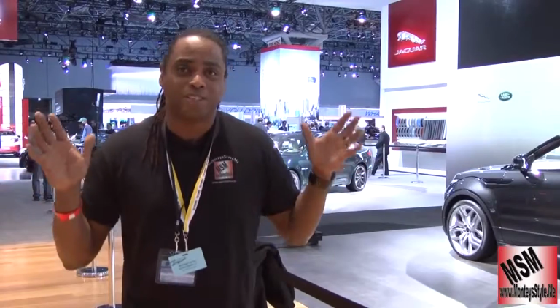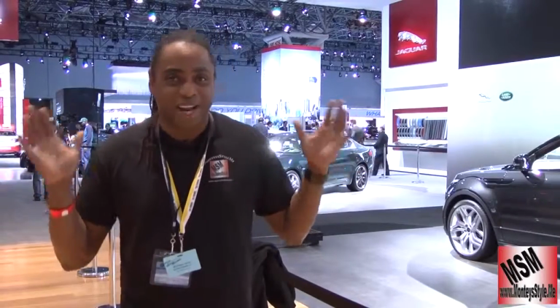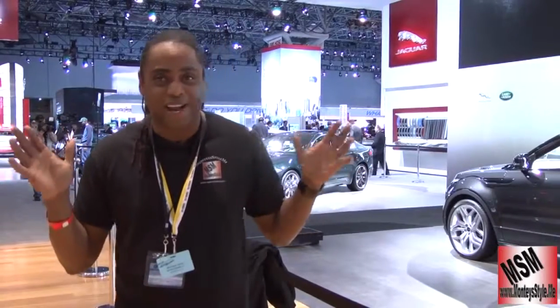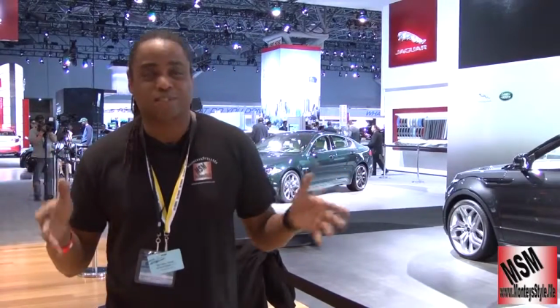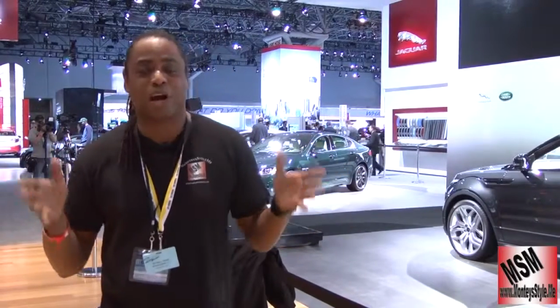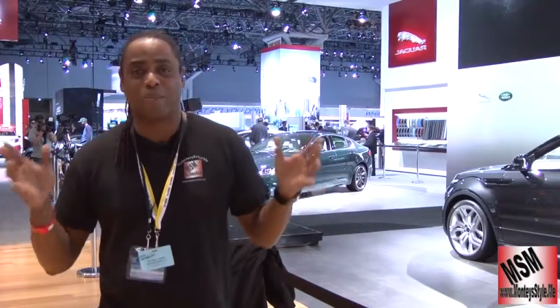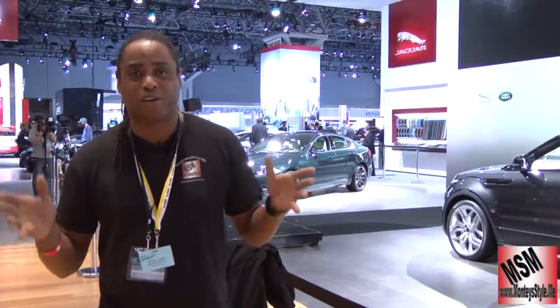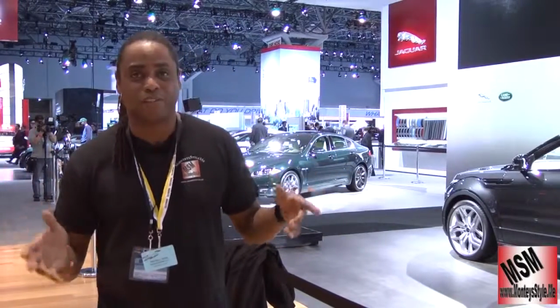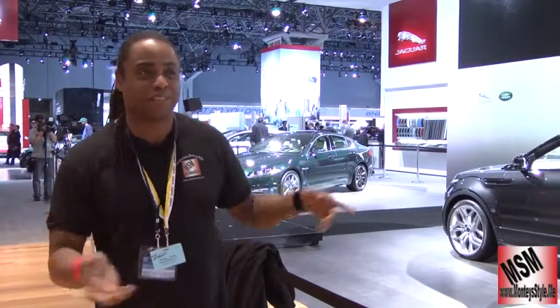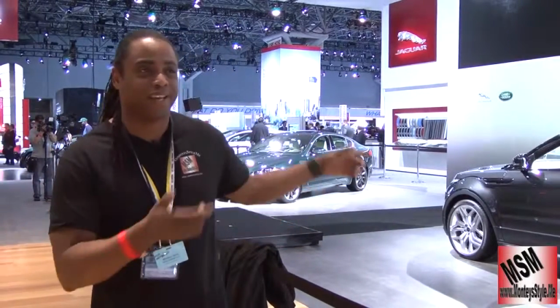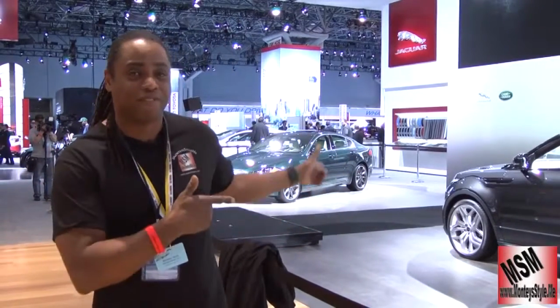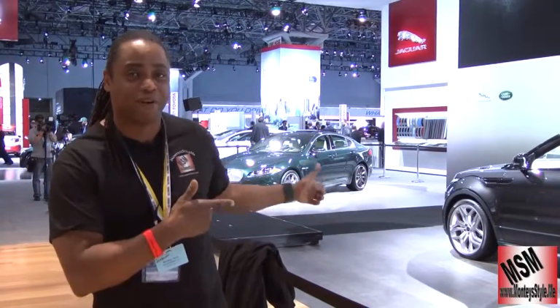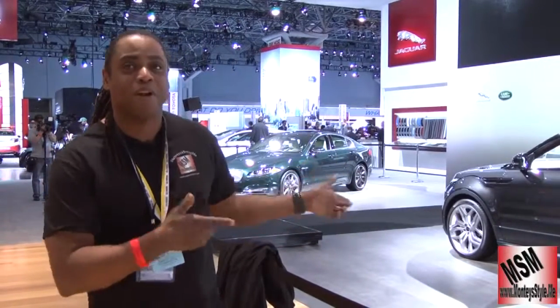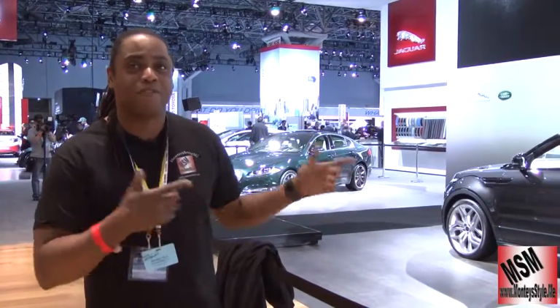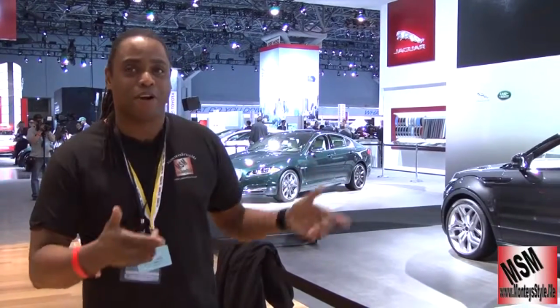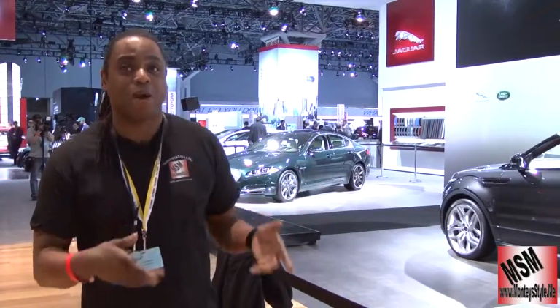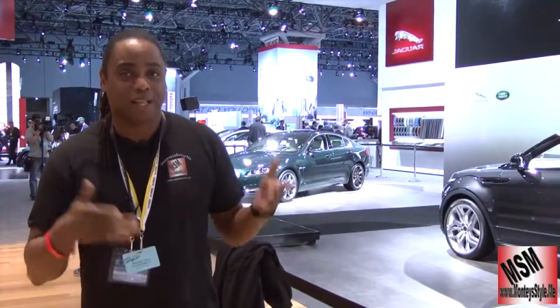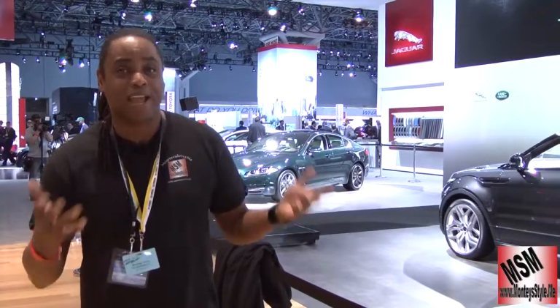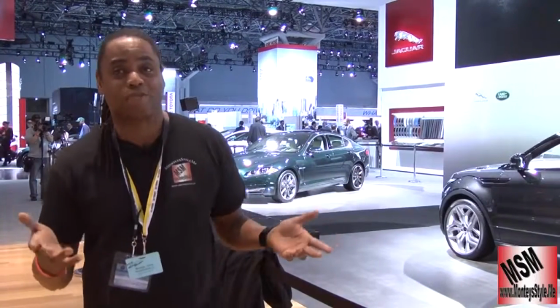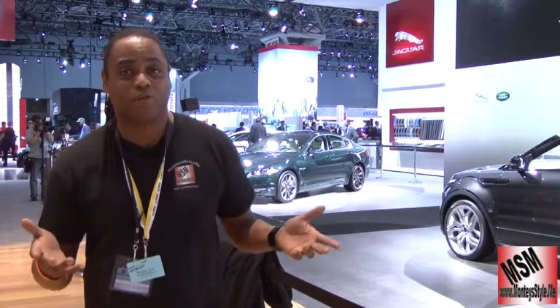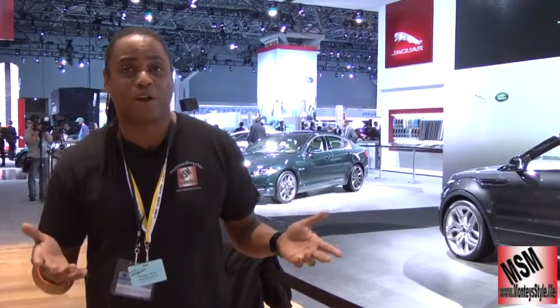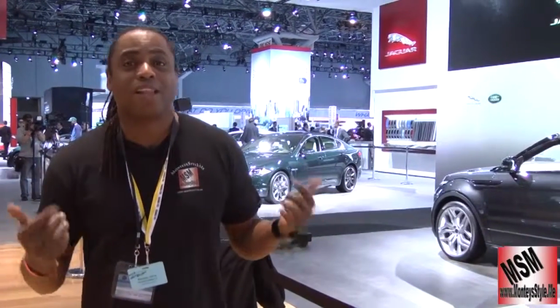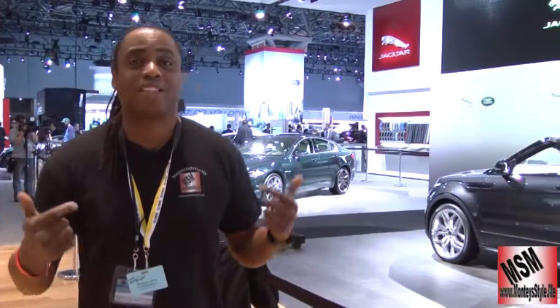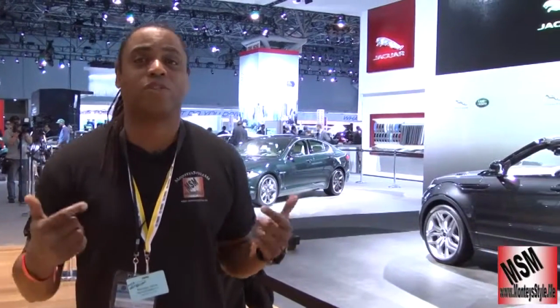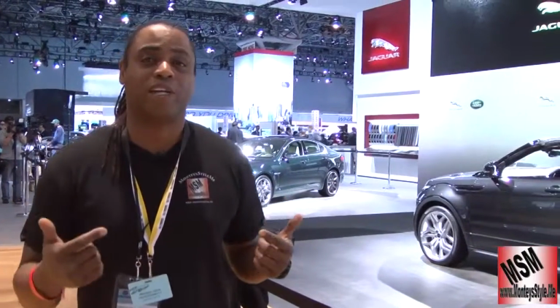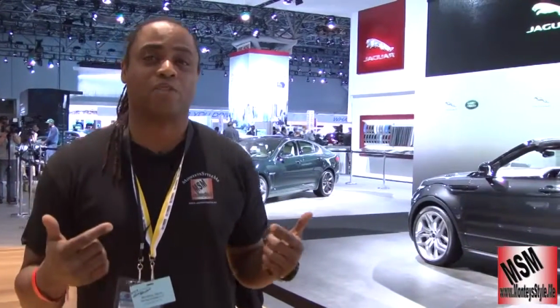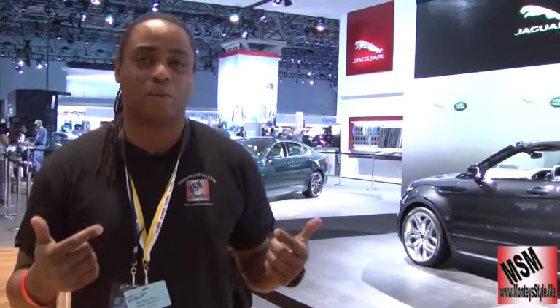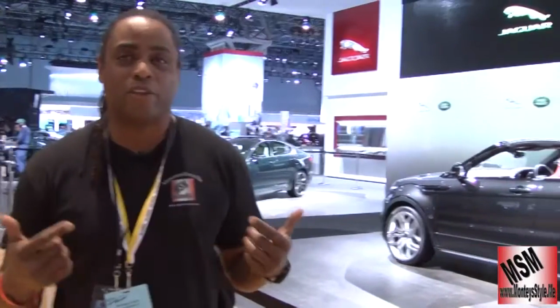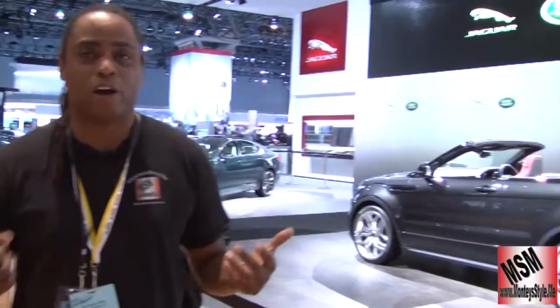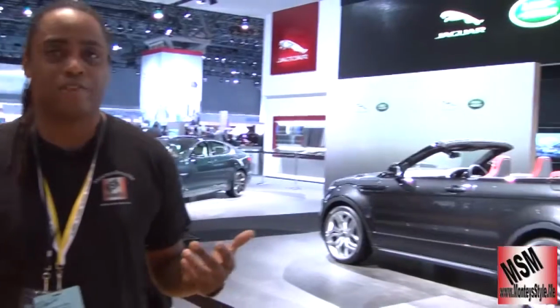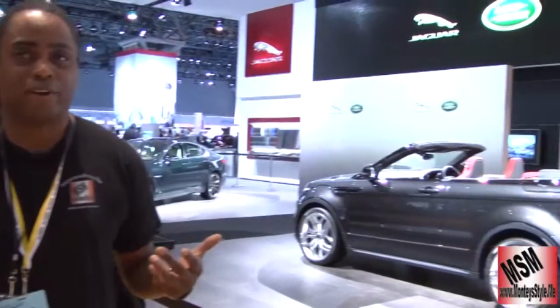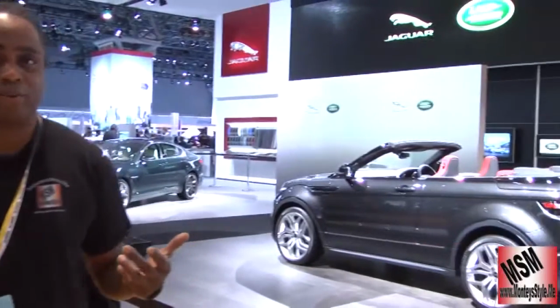You usually tell me when I'm wrong. So hey now, Samana, this is the Evoque from Land Rover. Let's go check out some of their other vehicles.